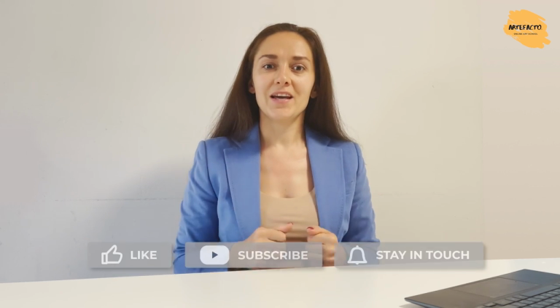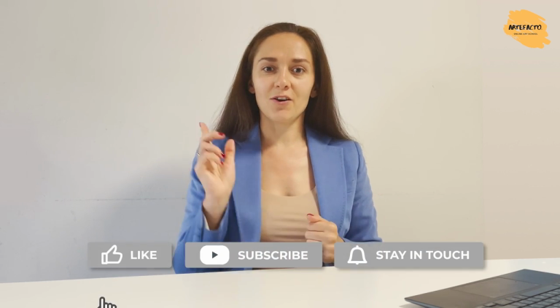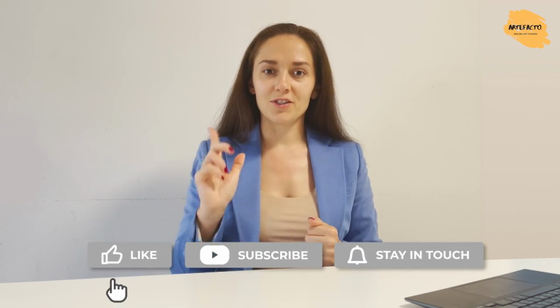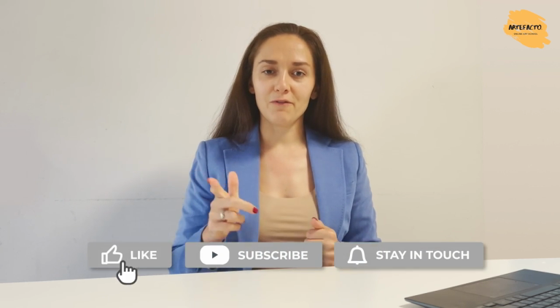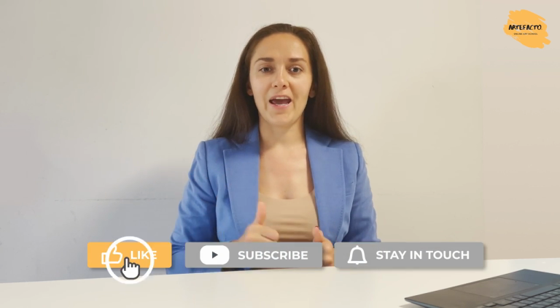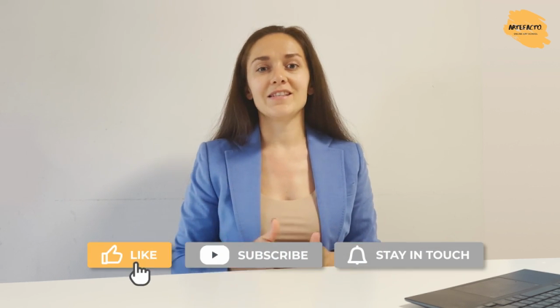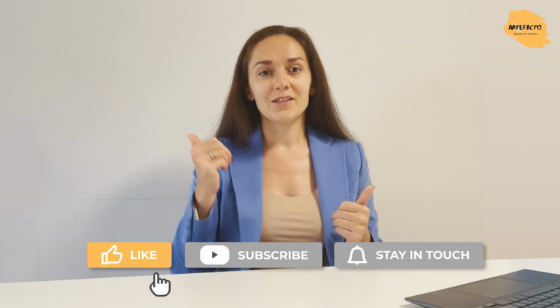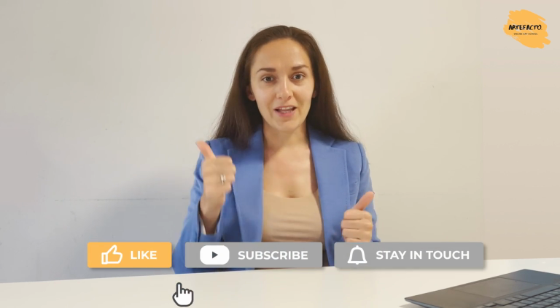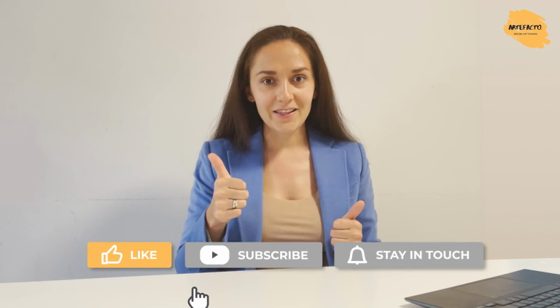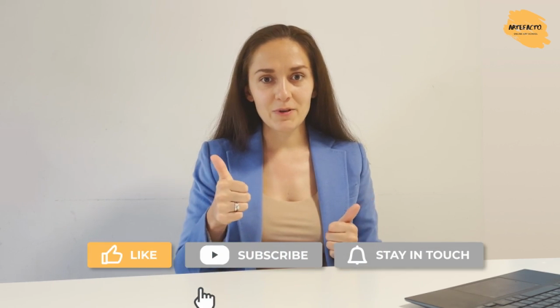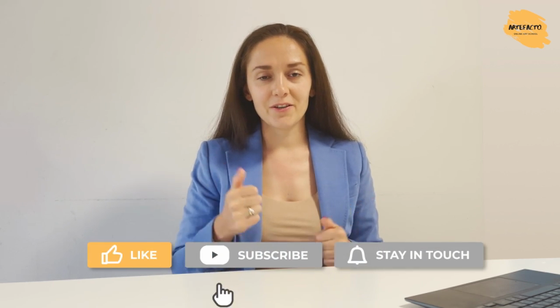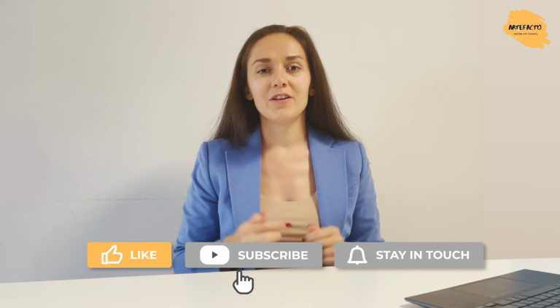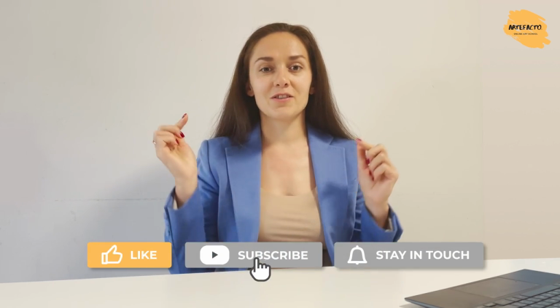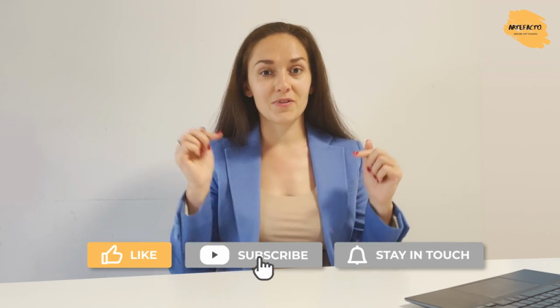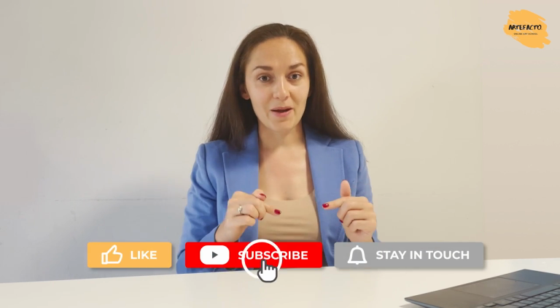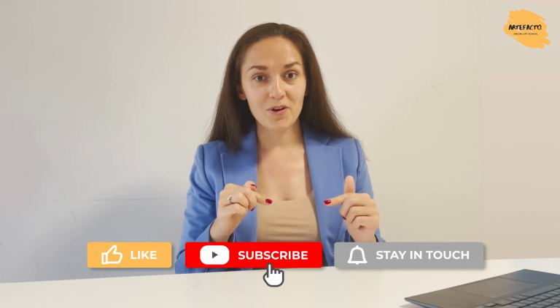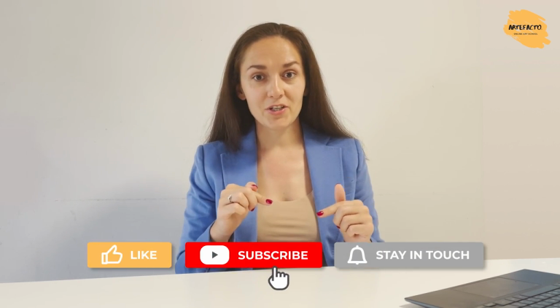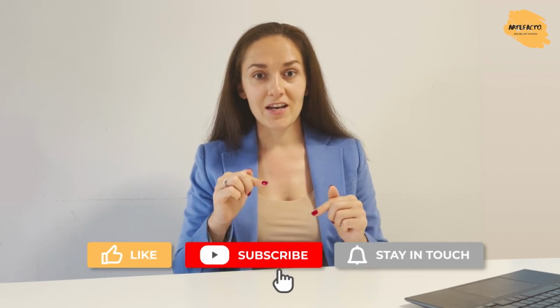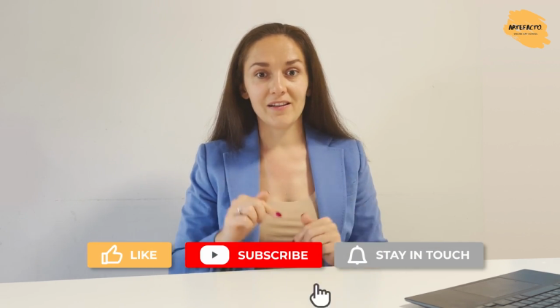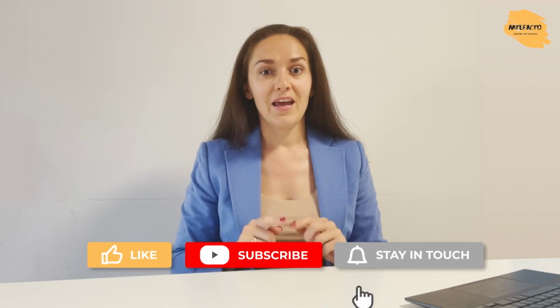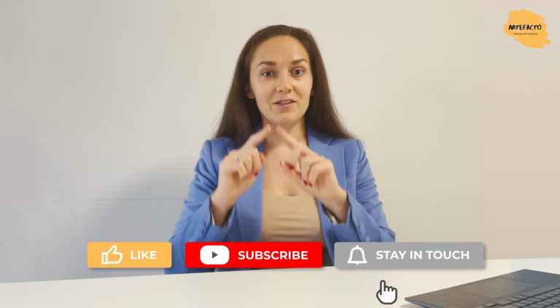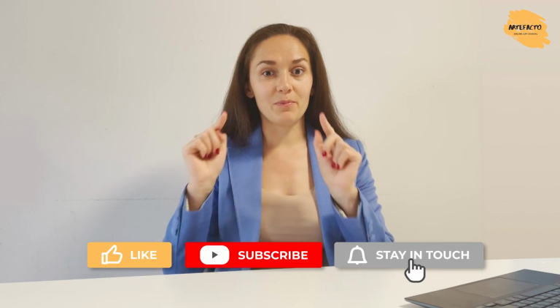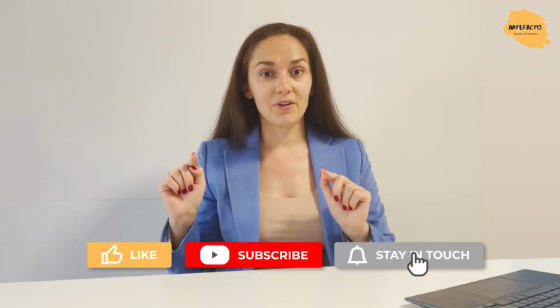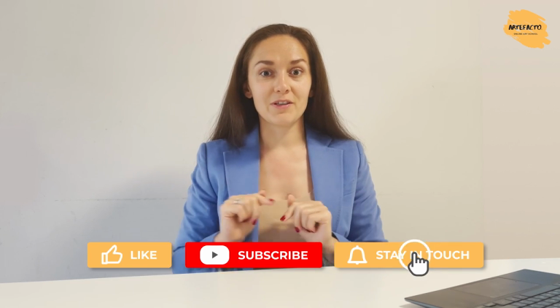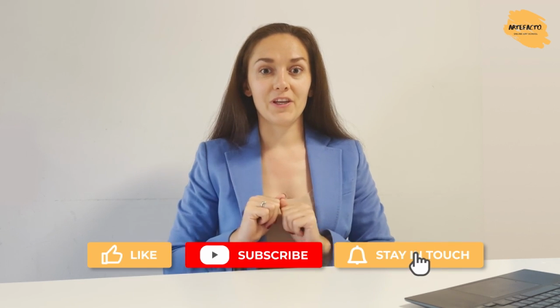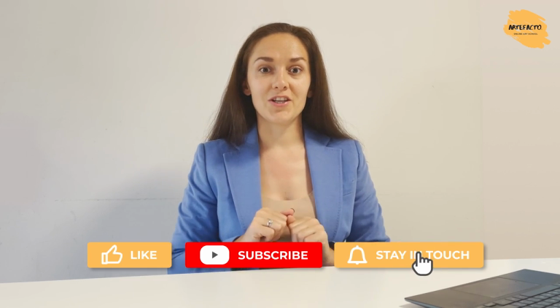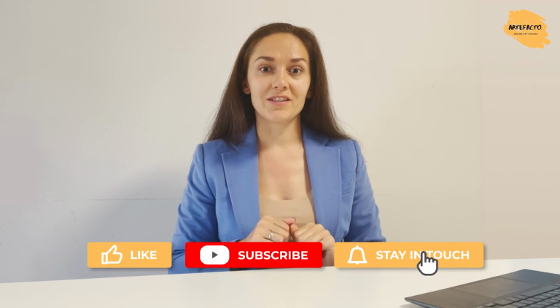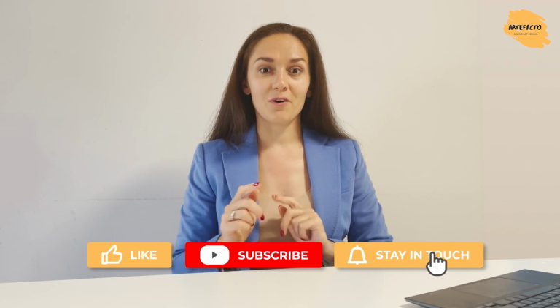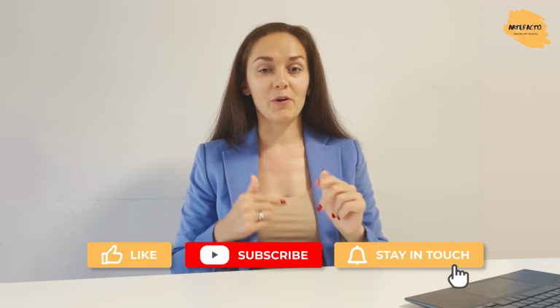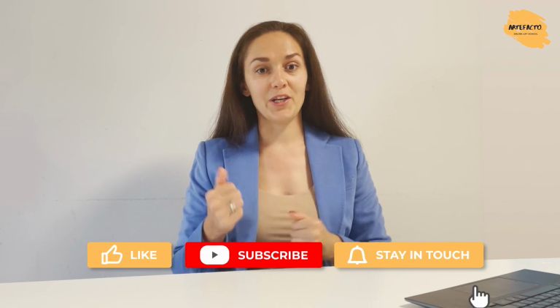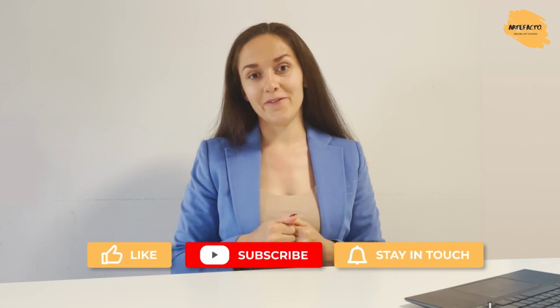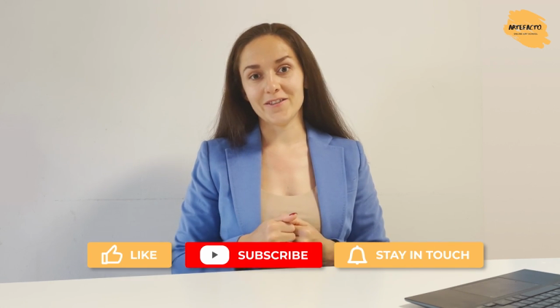So don't forget to like this video, to subscribe to our channel, and to put on notifications for our new videos.